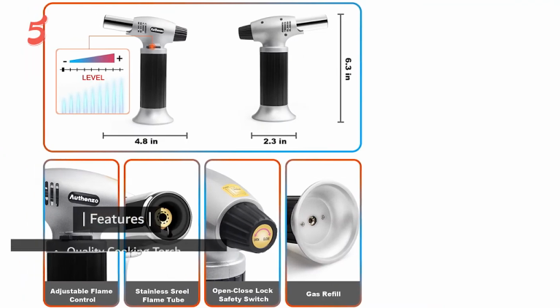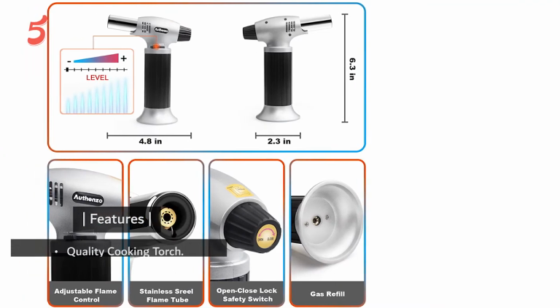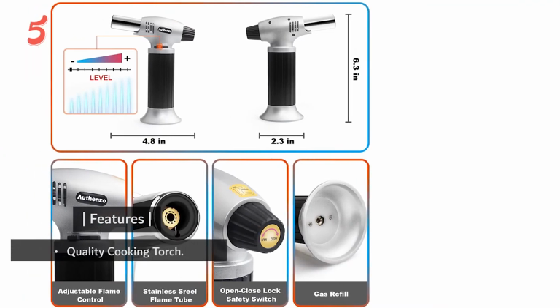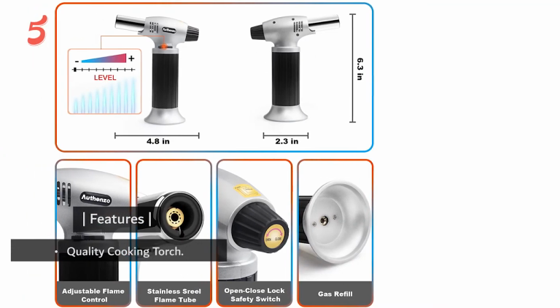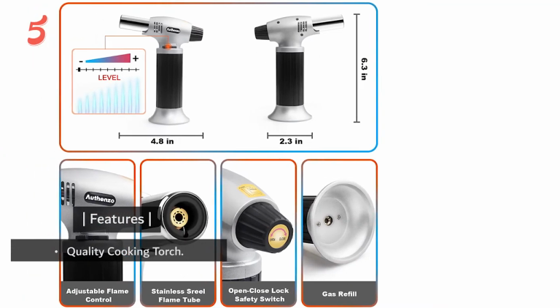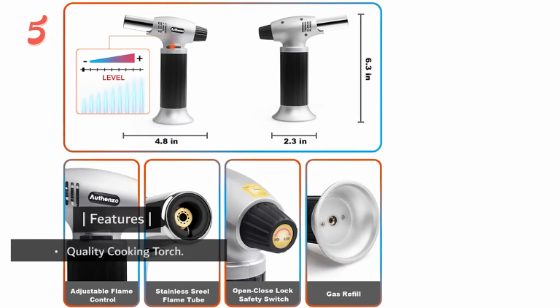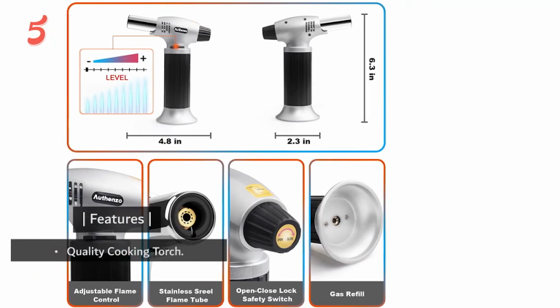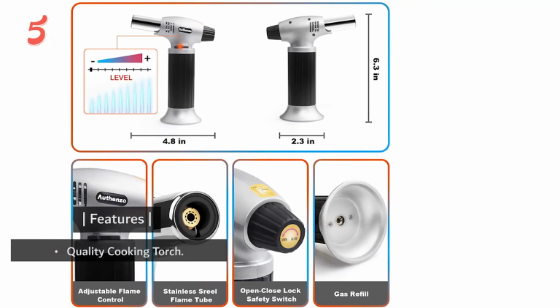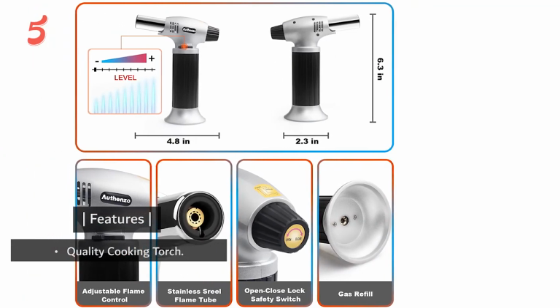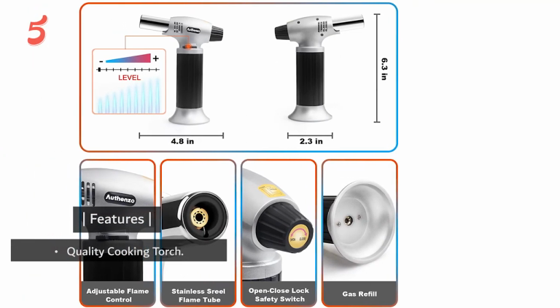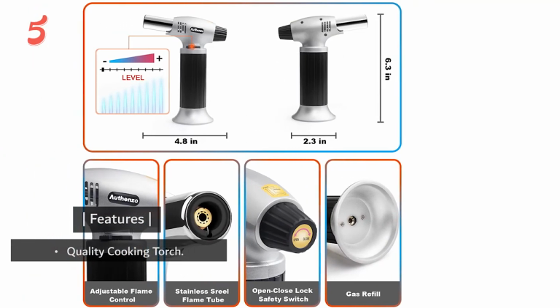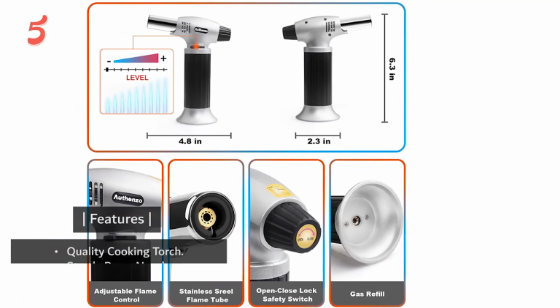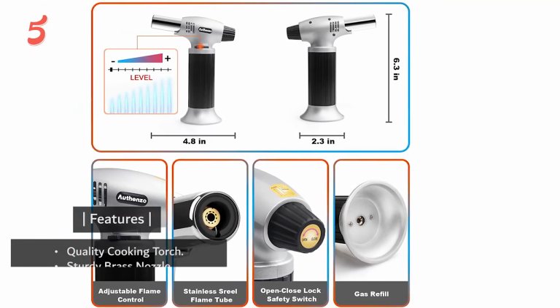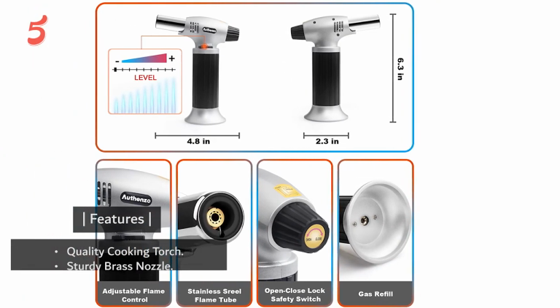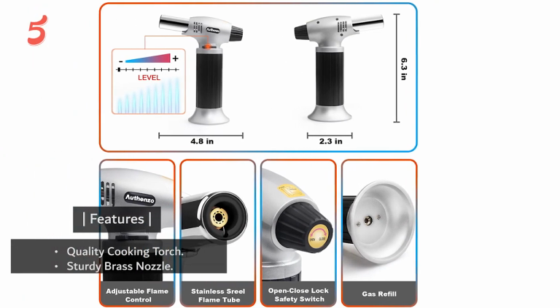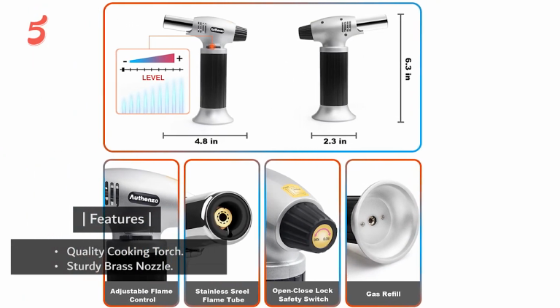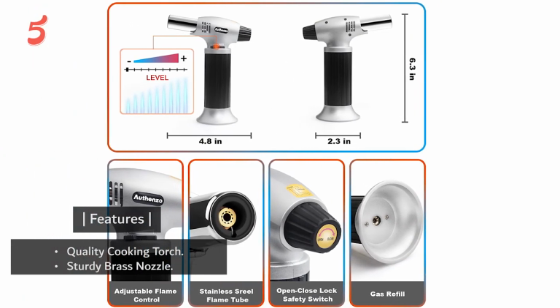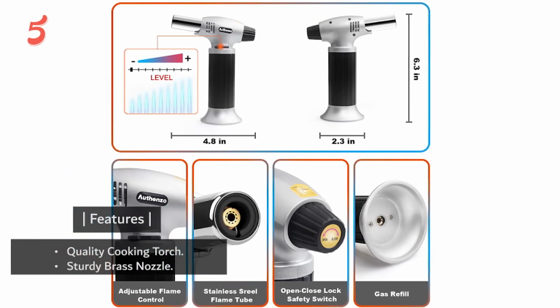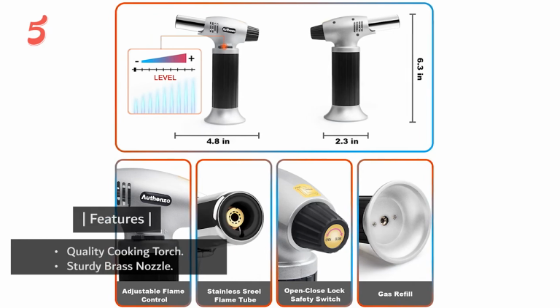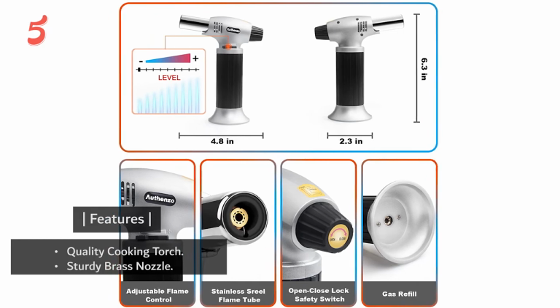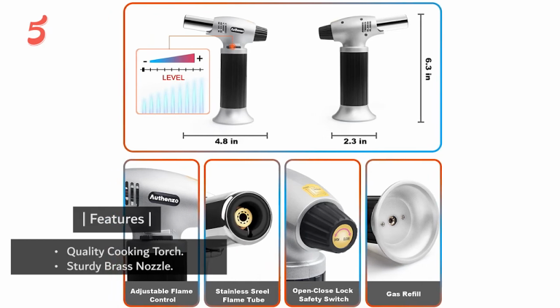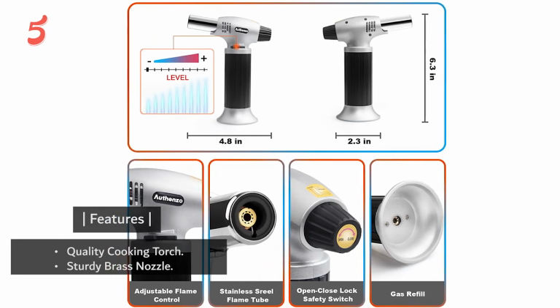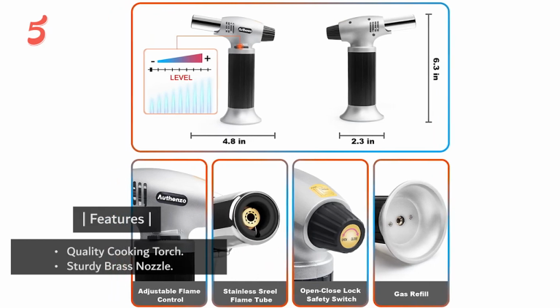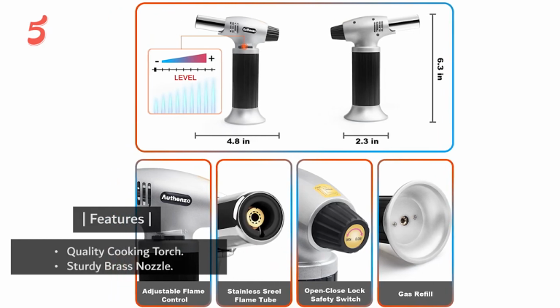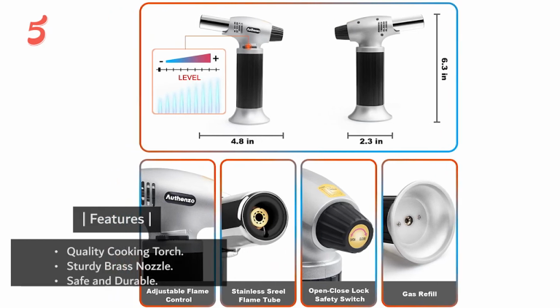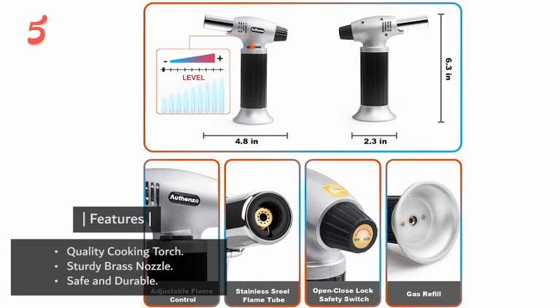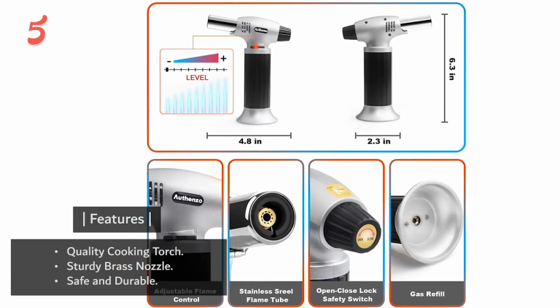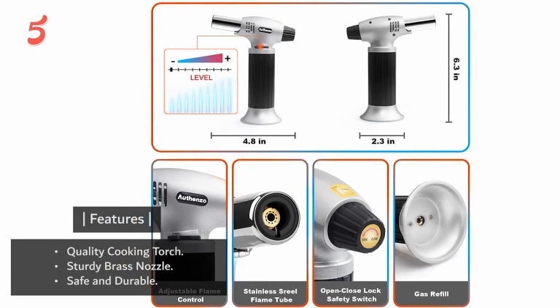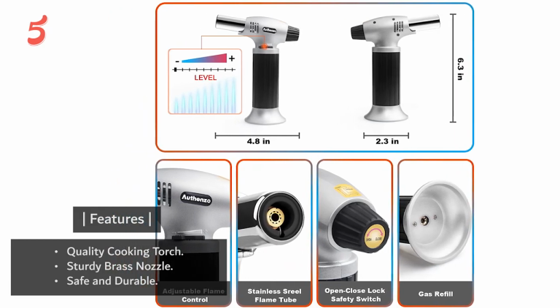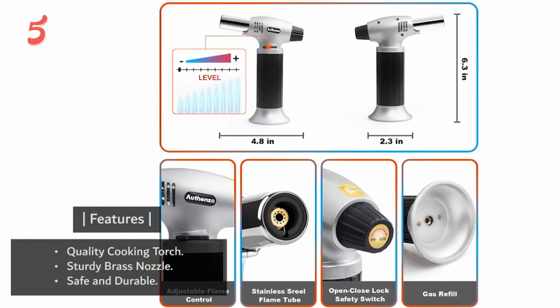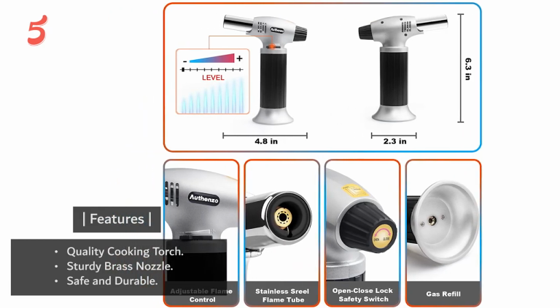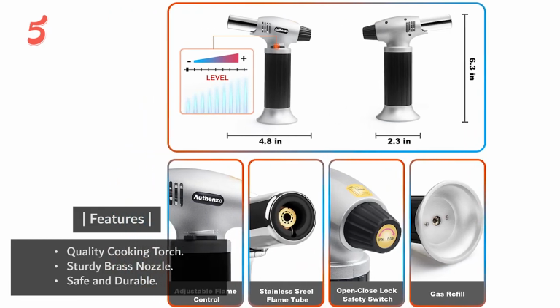A safety security lock is implemented in the torch which will prevent accidental ignition and improper operation. A wide base will keep the torch steady. Key features include quality cooking torch, sturdy brass nozzle, and safe and durable construction.